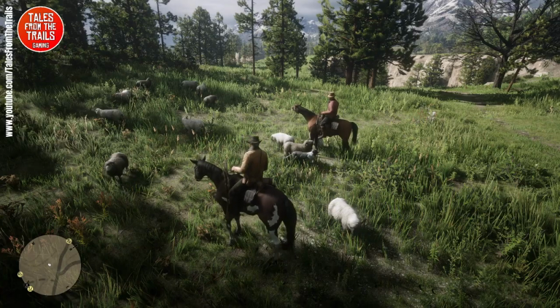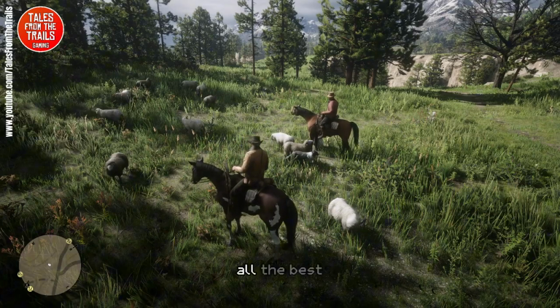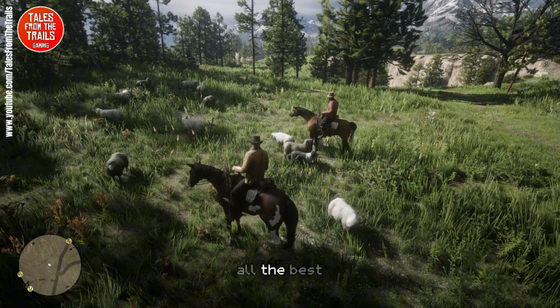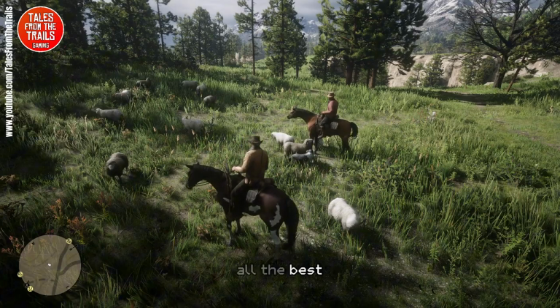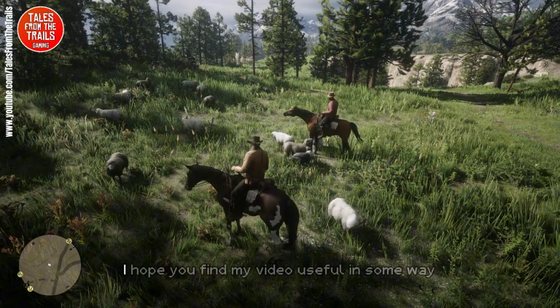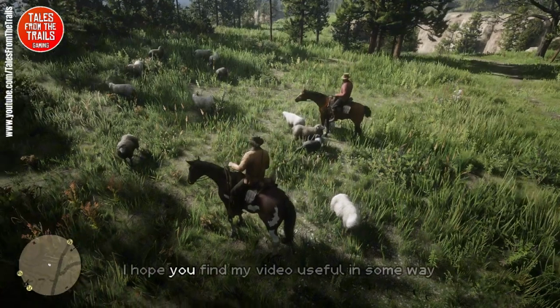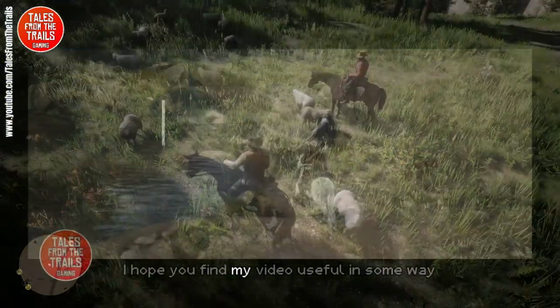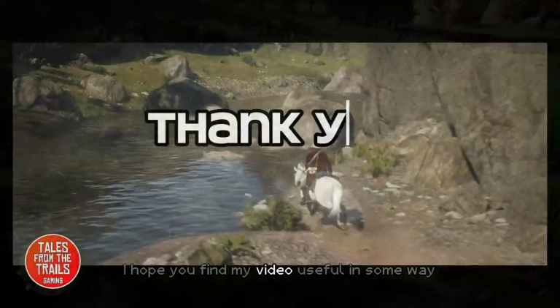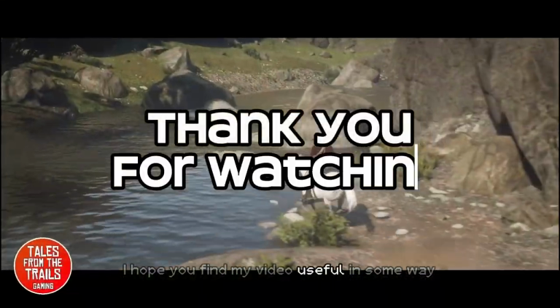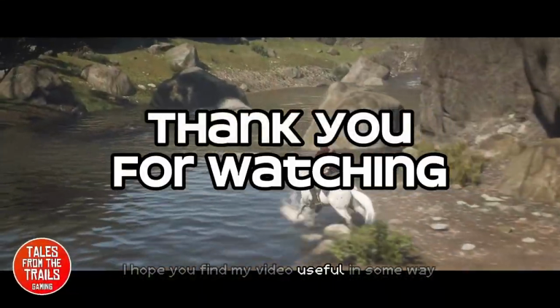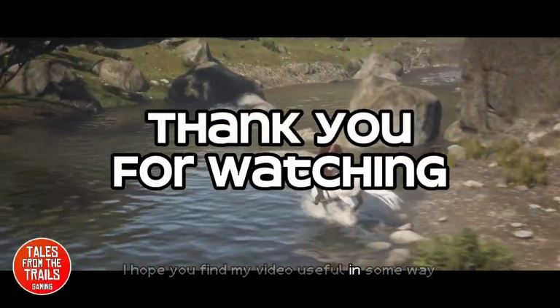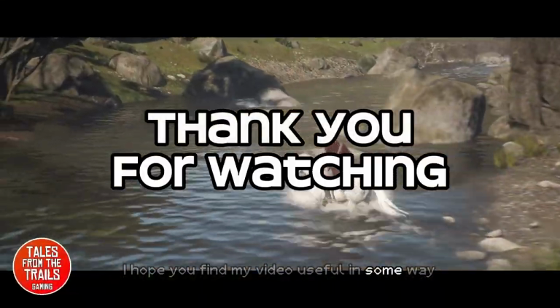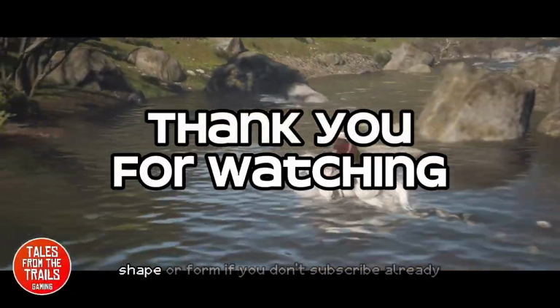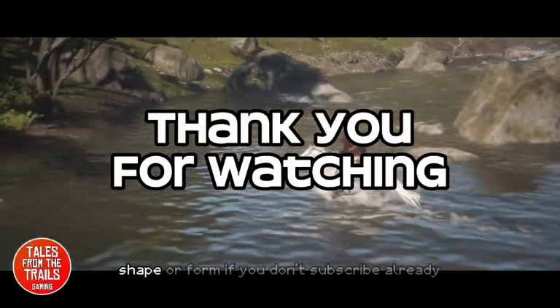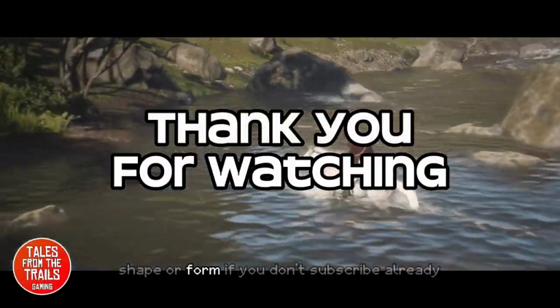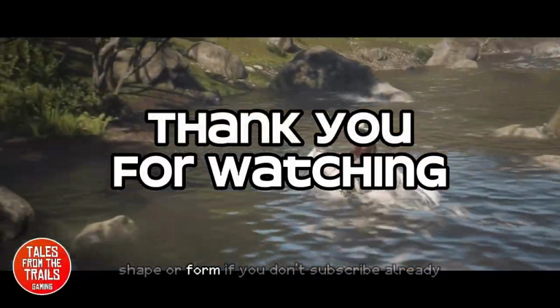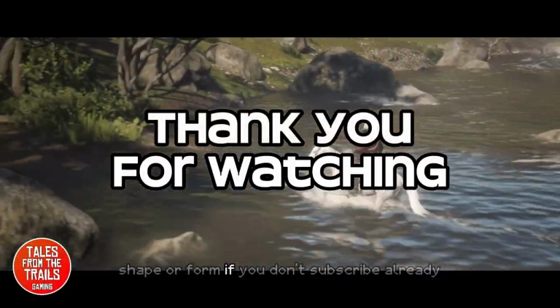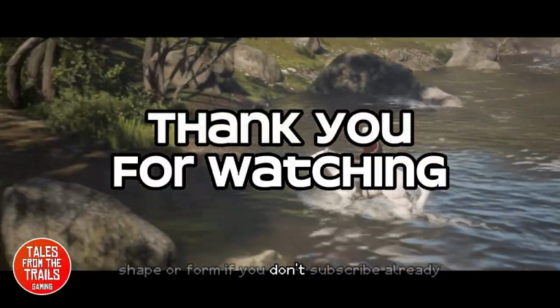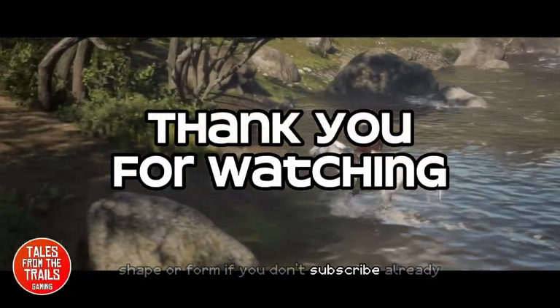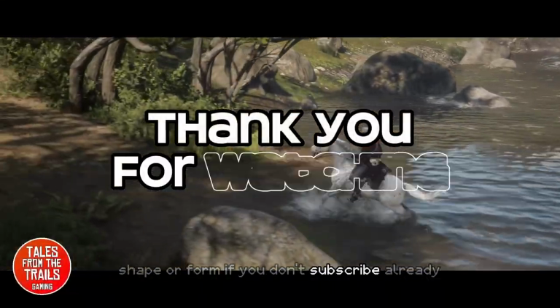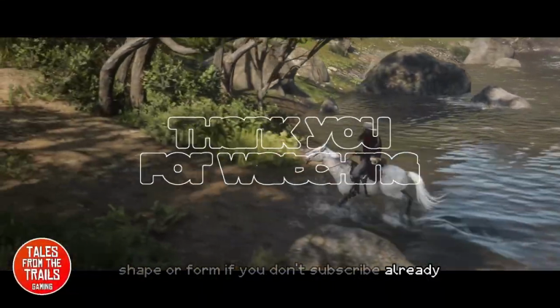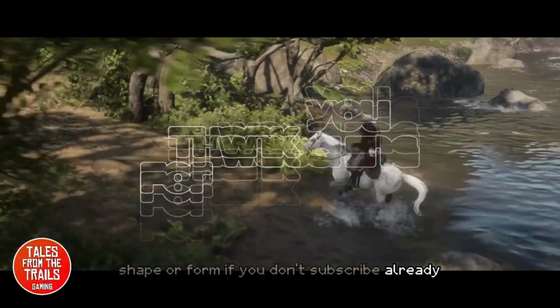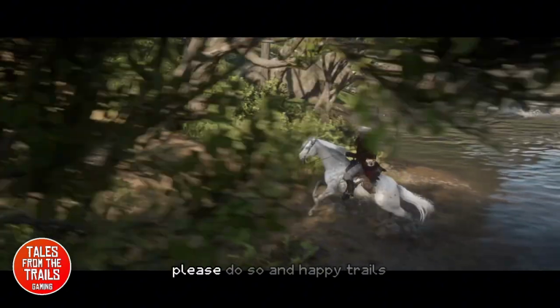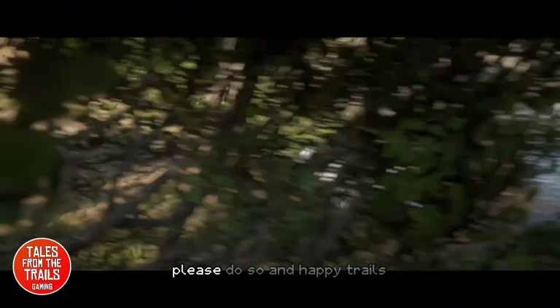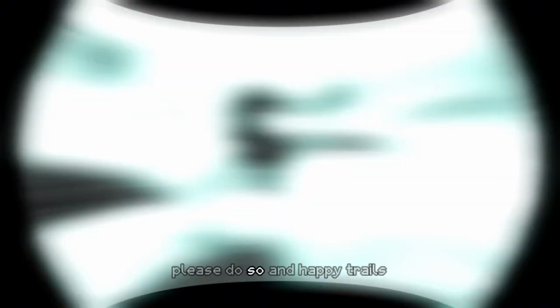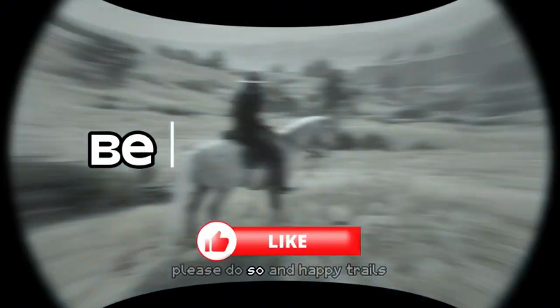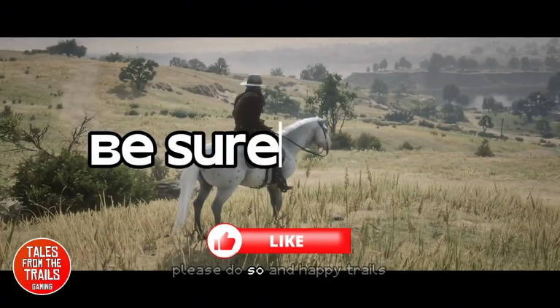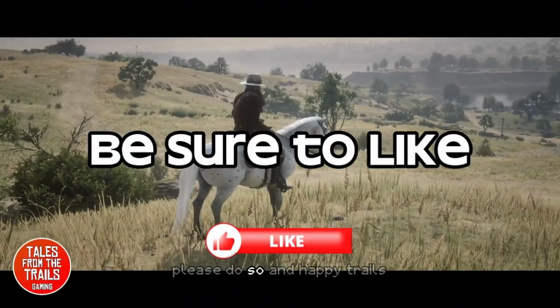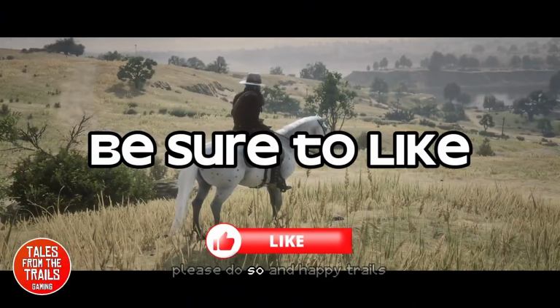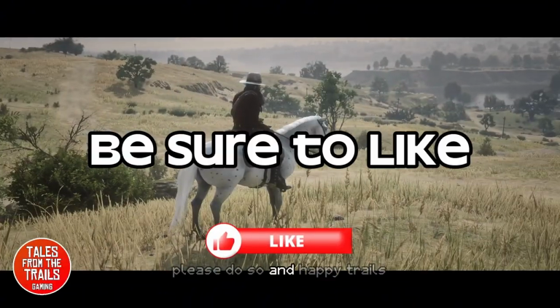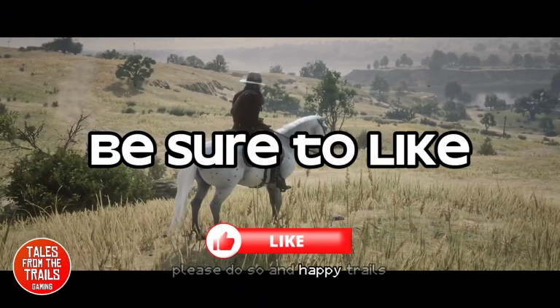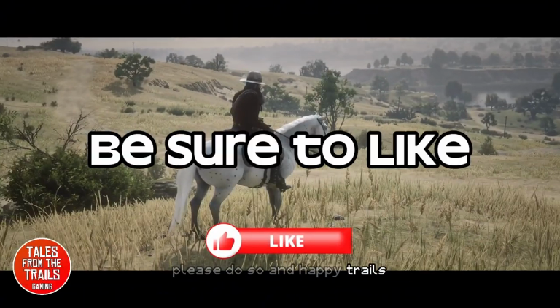All the best! I hope you found my video useful in some way, shape, or form. If you don't subscribe already, please do so, and happy trails!